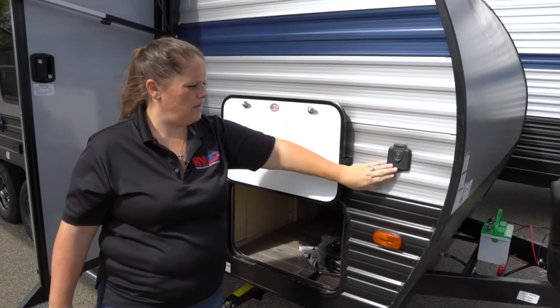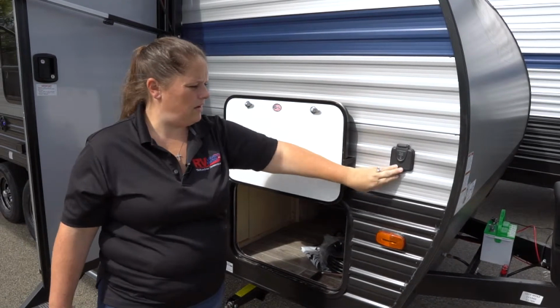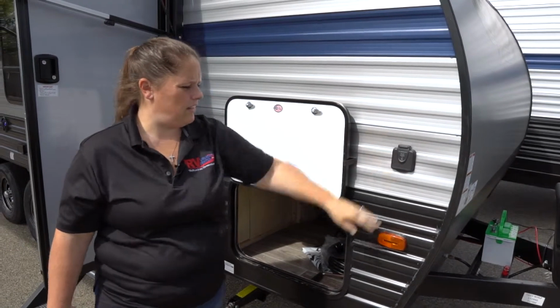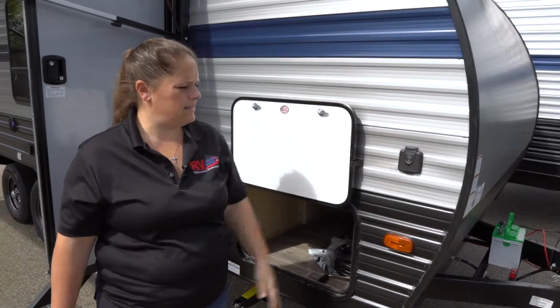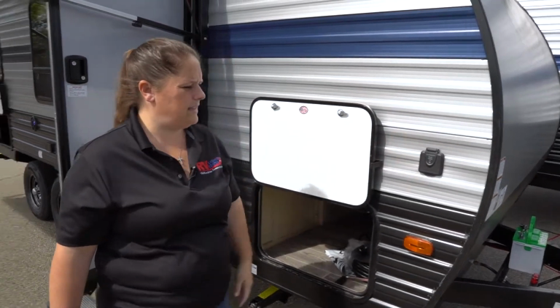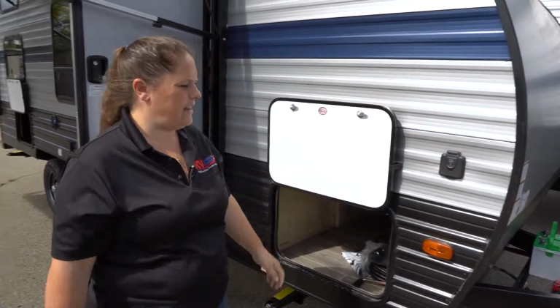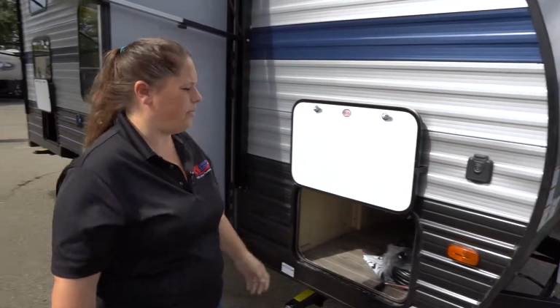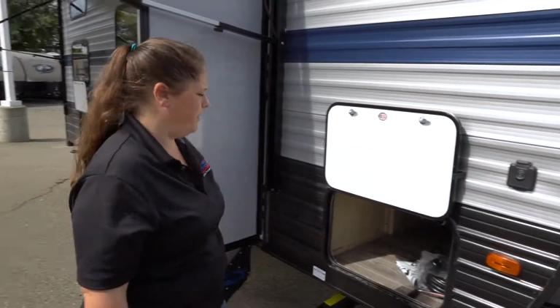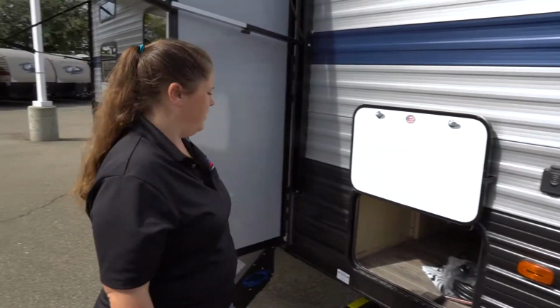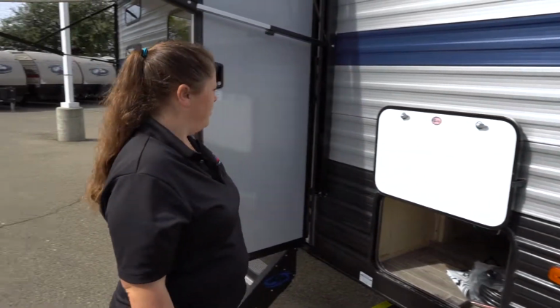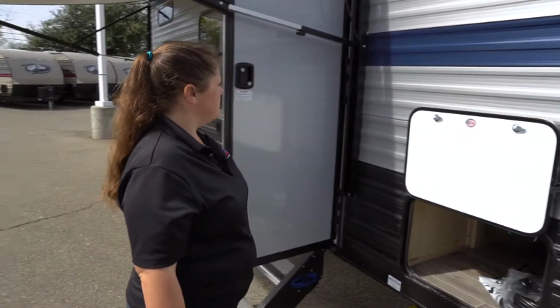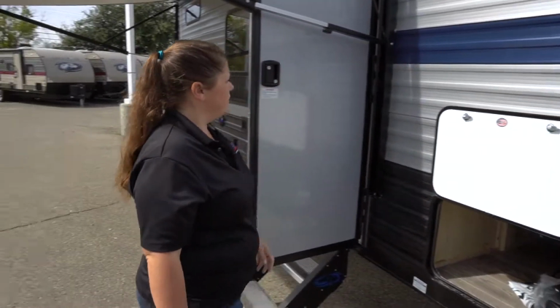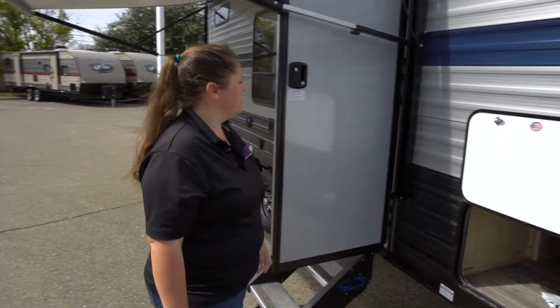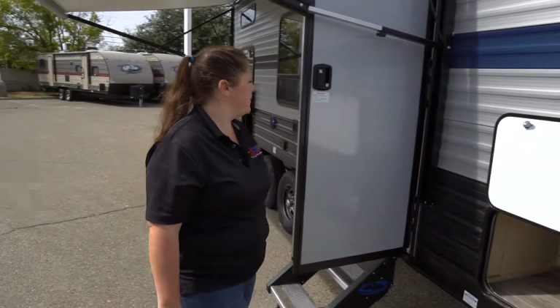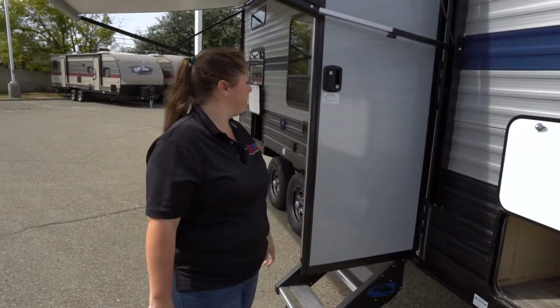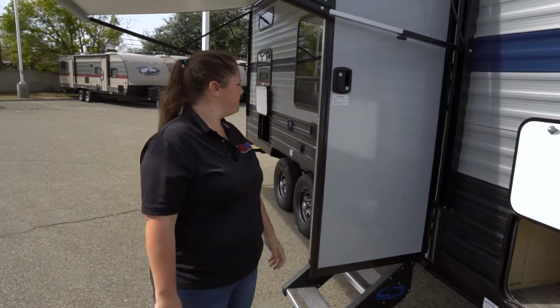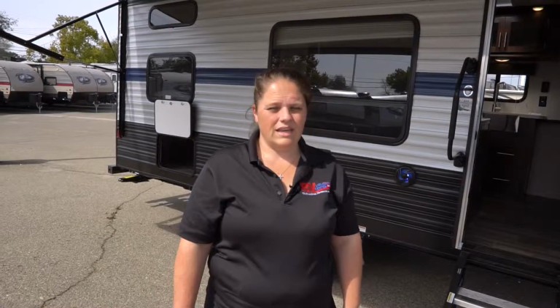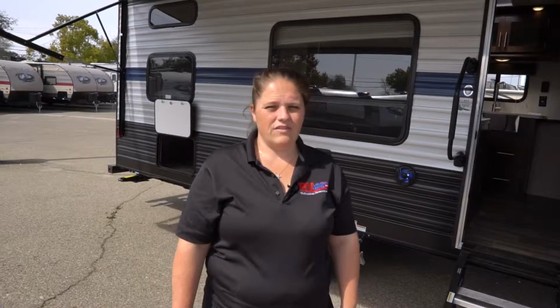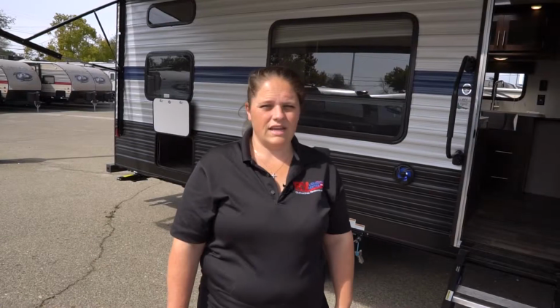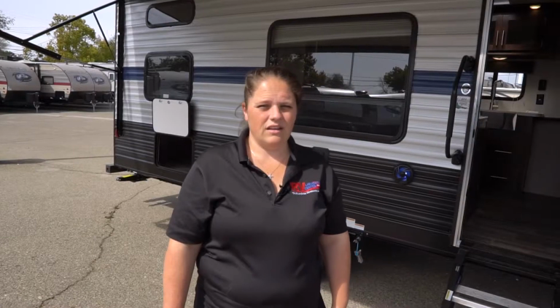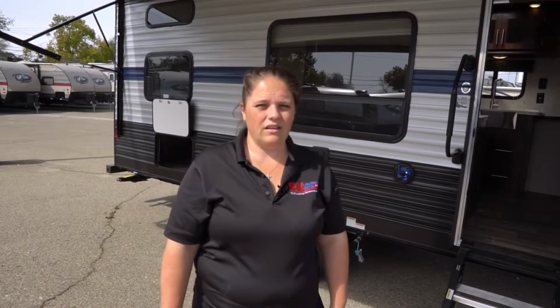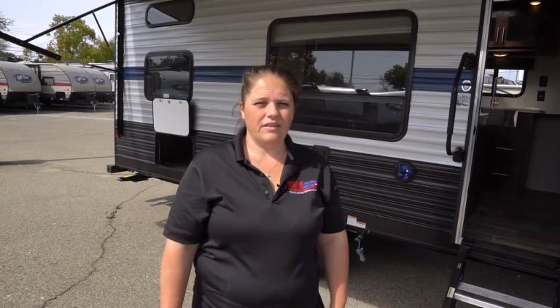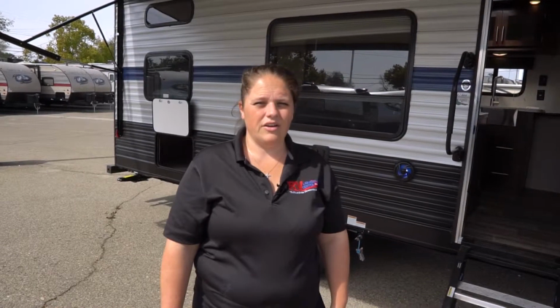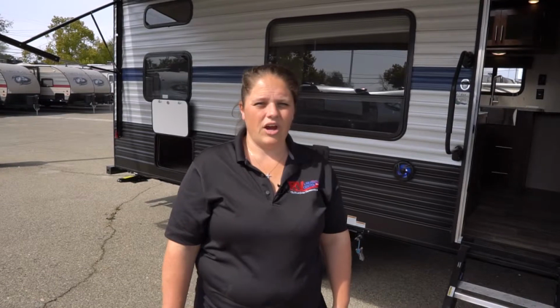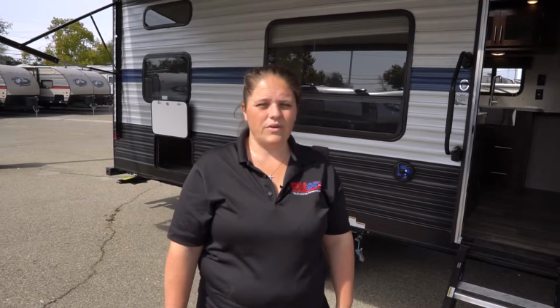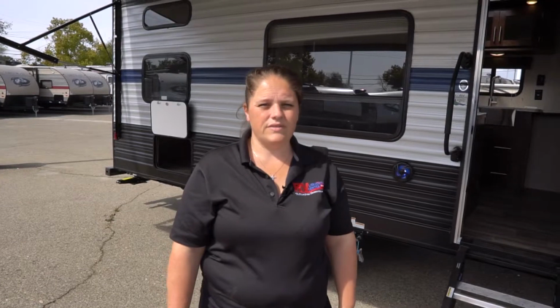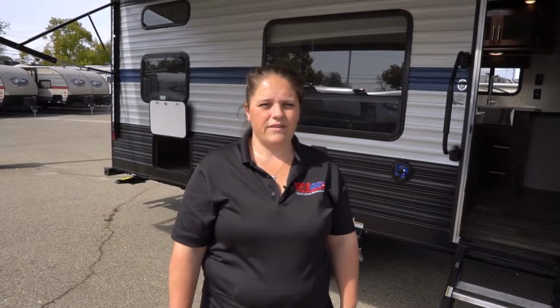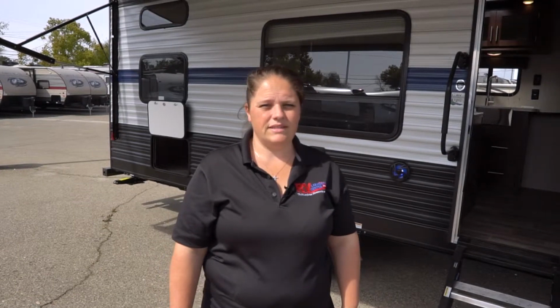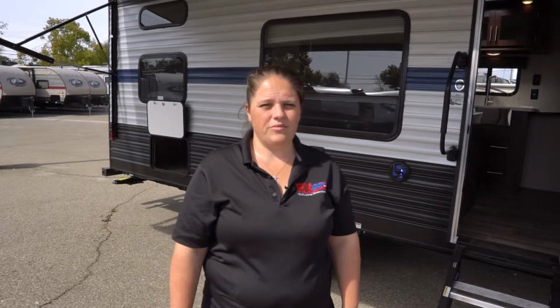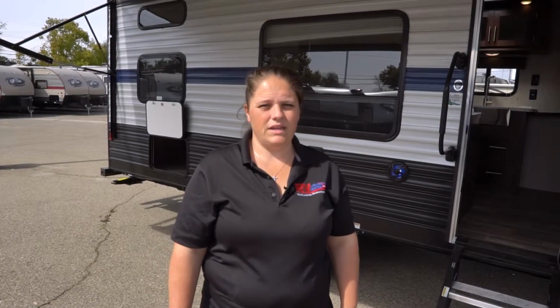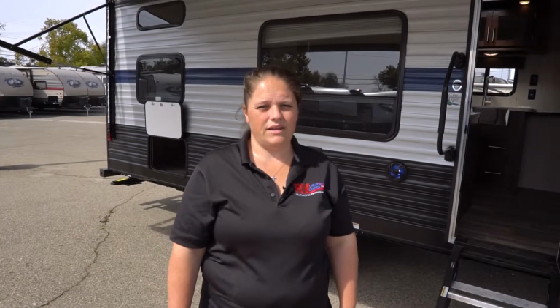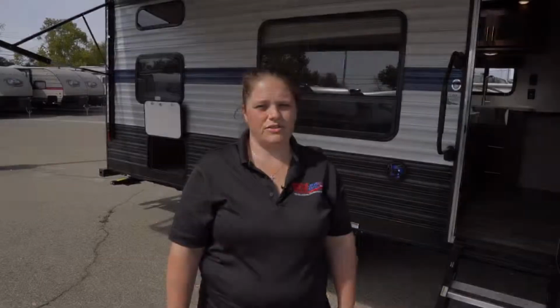And your solar hookup here — that's a 10 amp solar hookup. Thank you for taking a look at the Grey Wolf 17BH.